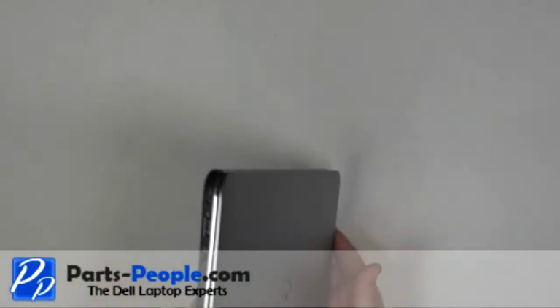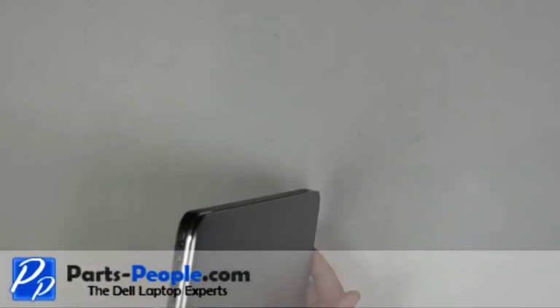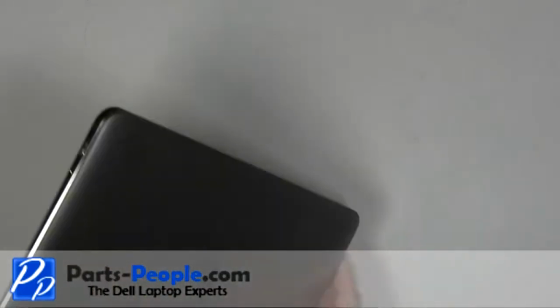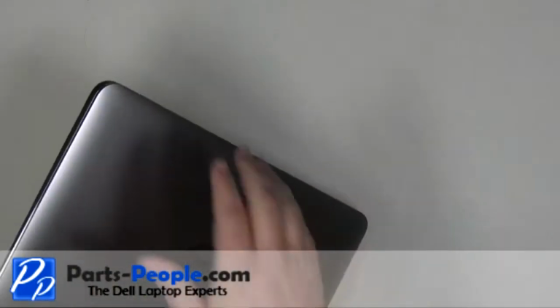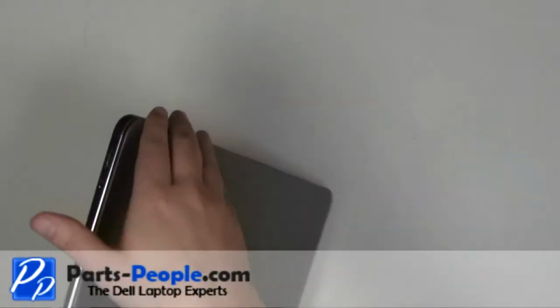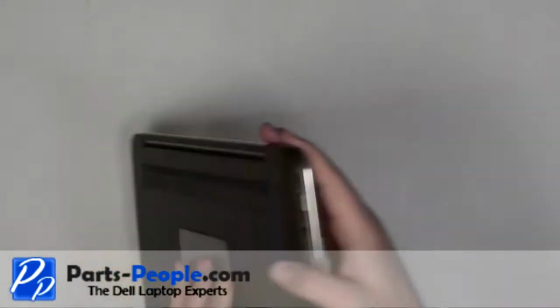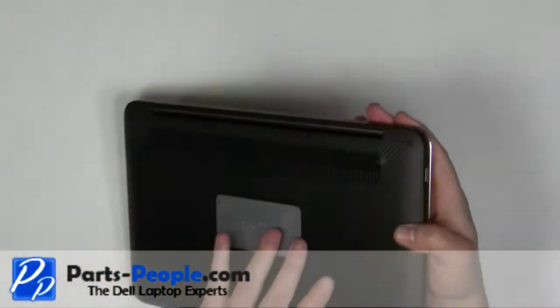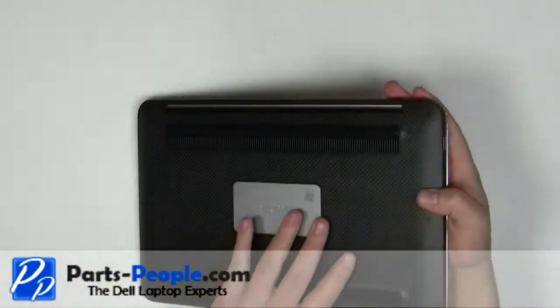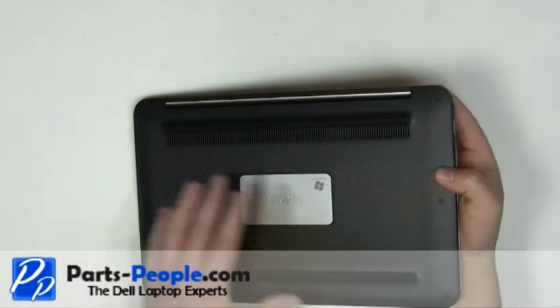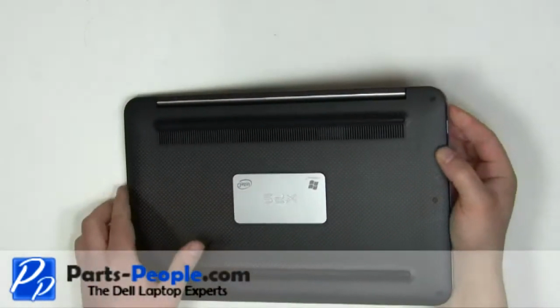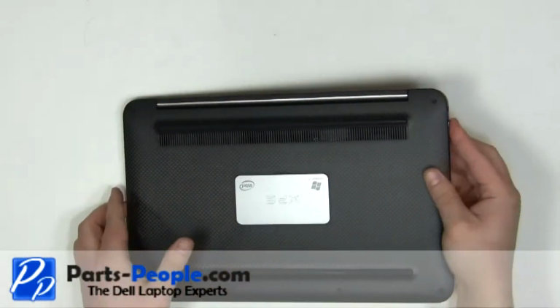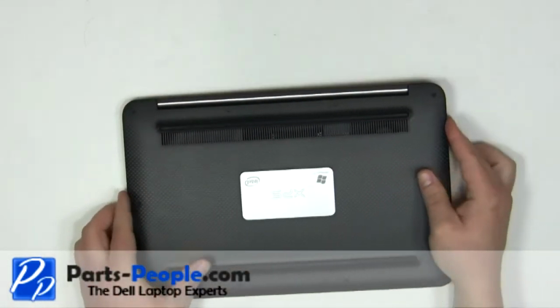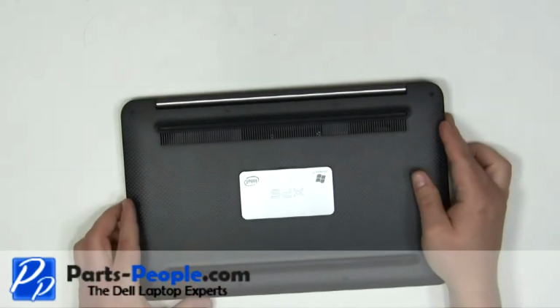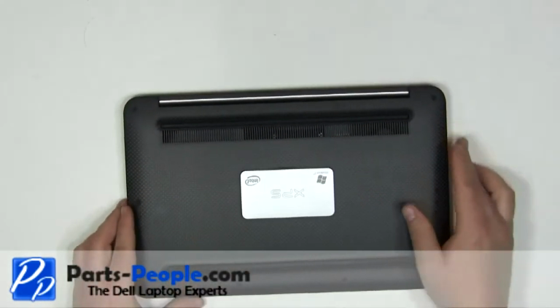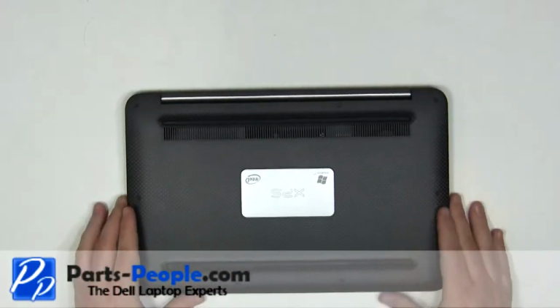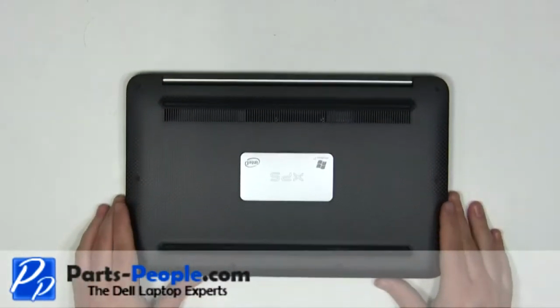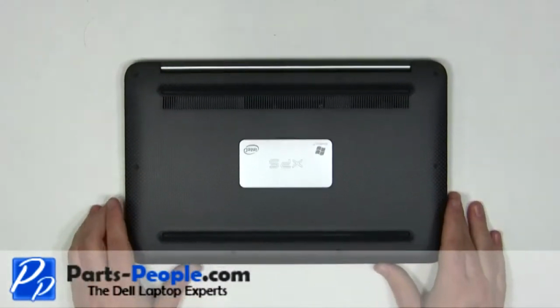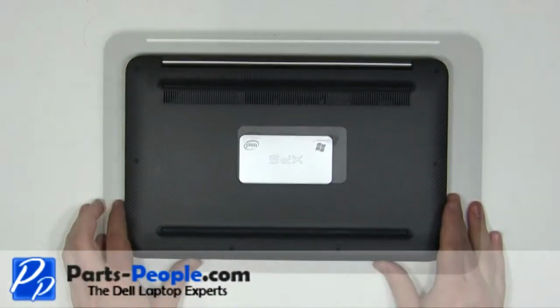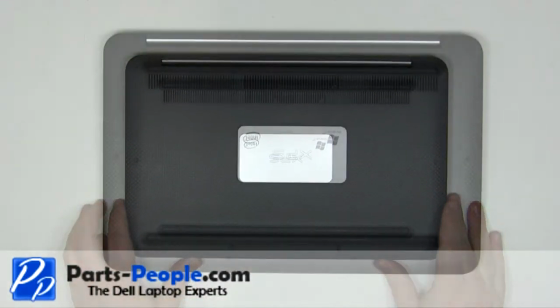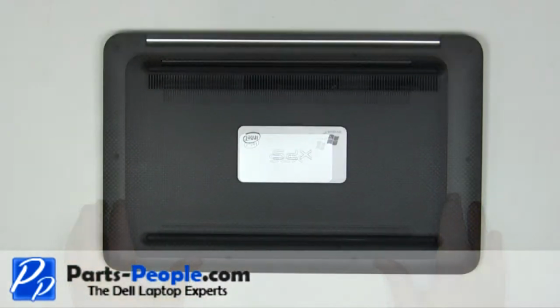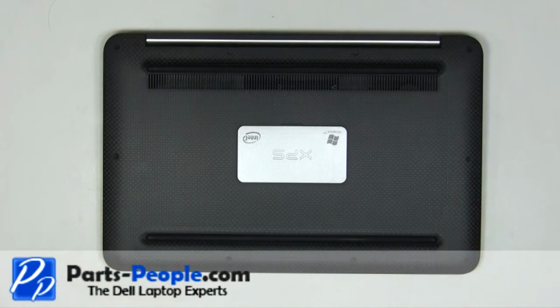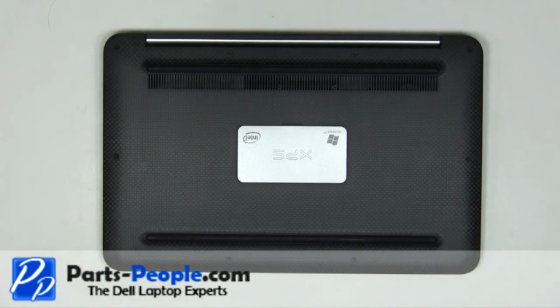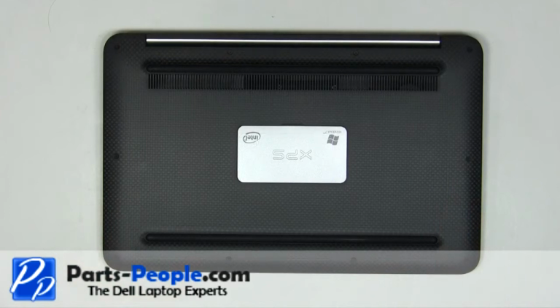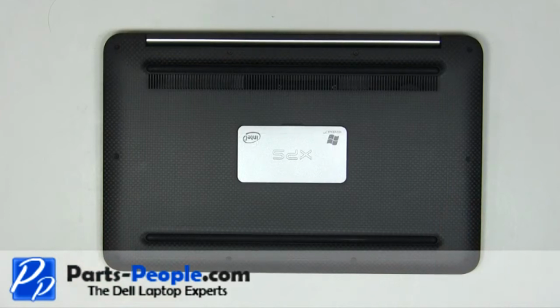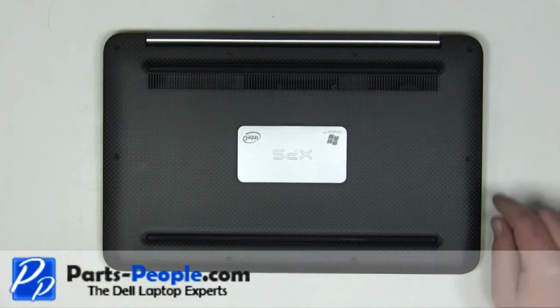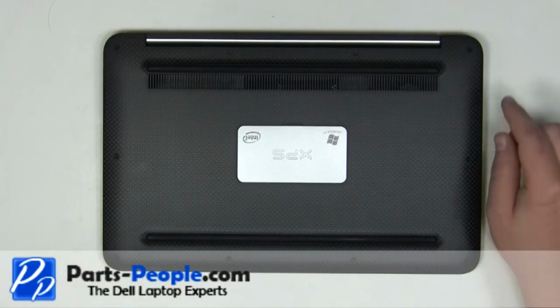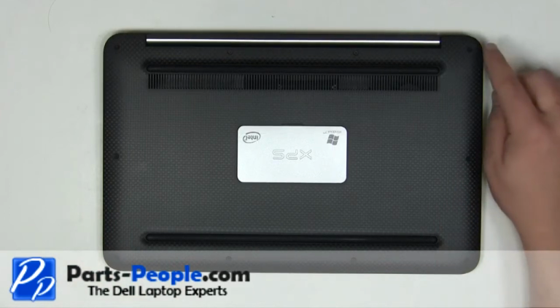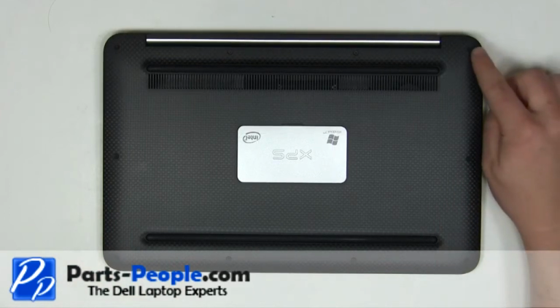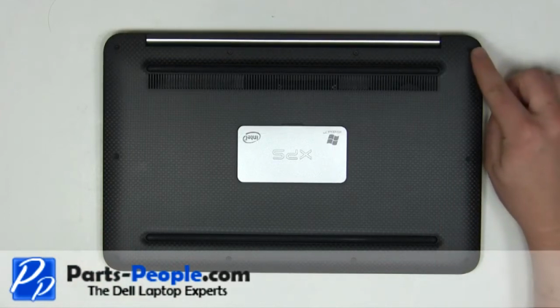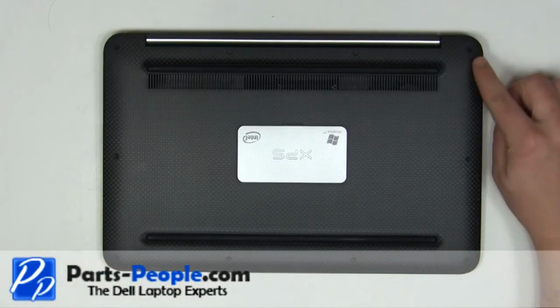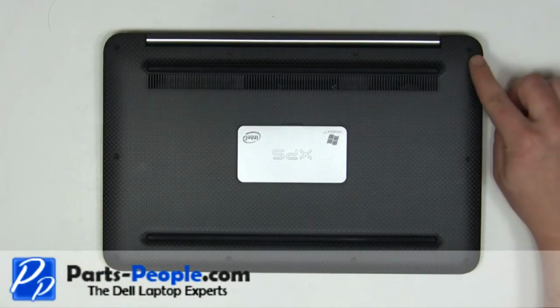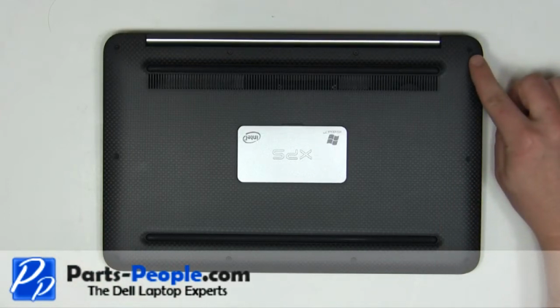Turn the laptop over. Remove the 10 screws on the bottom of the laptop.